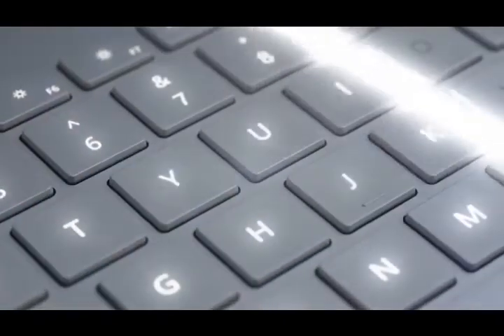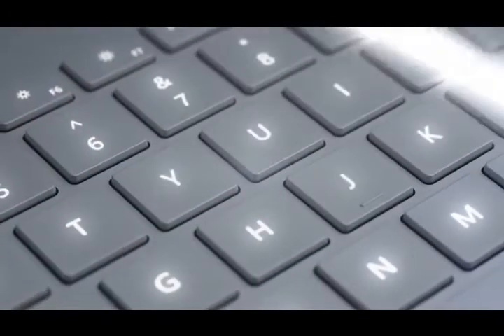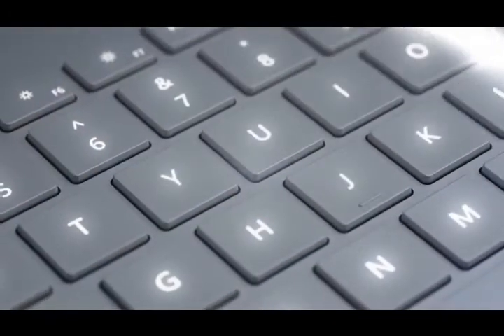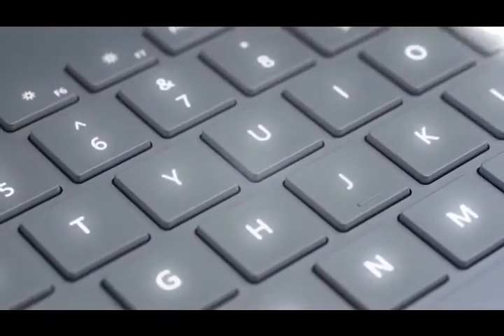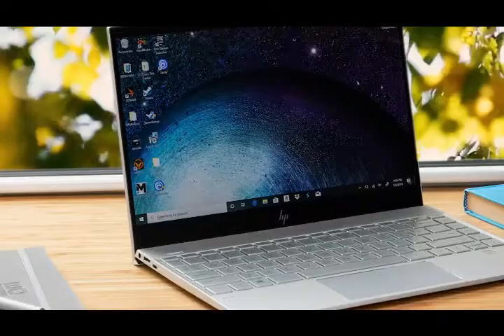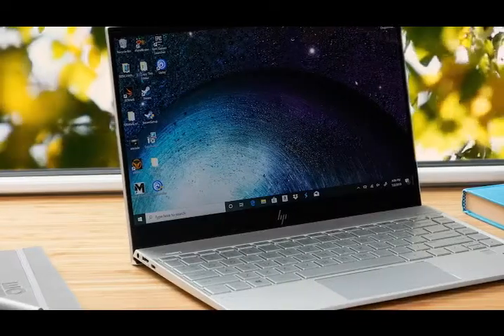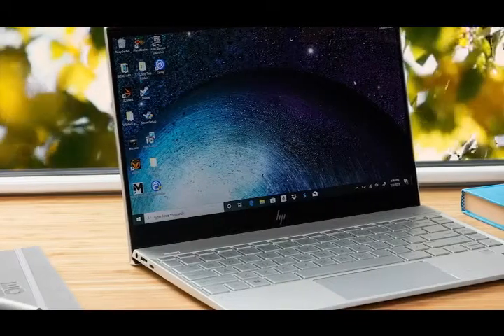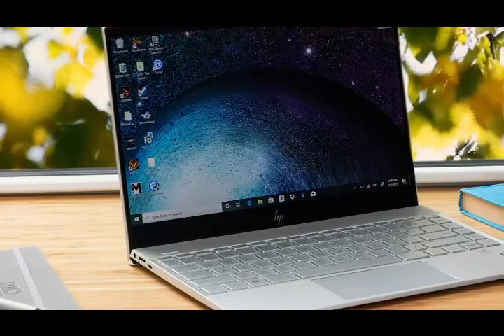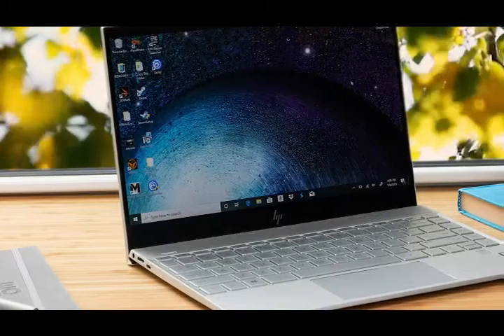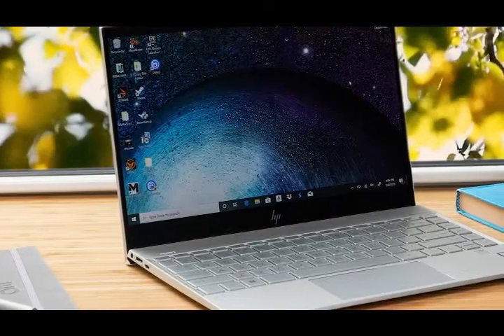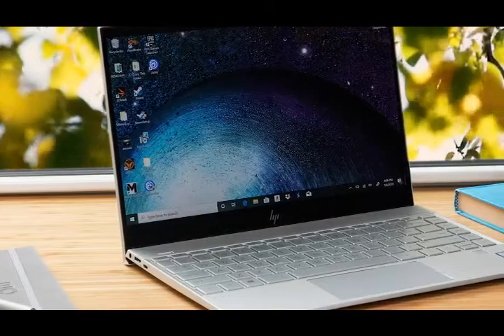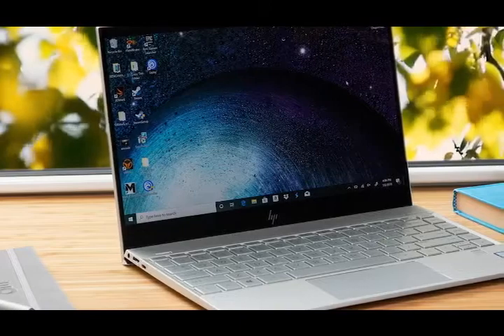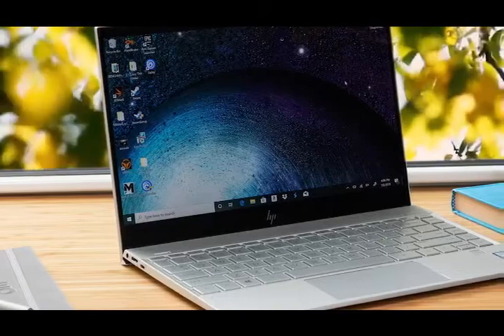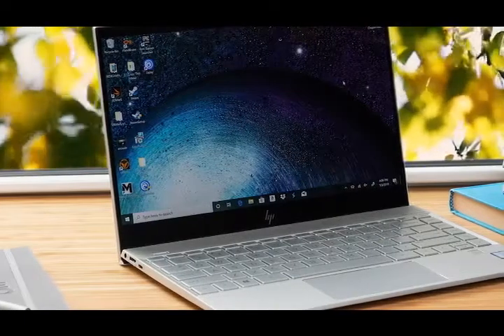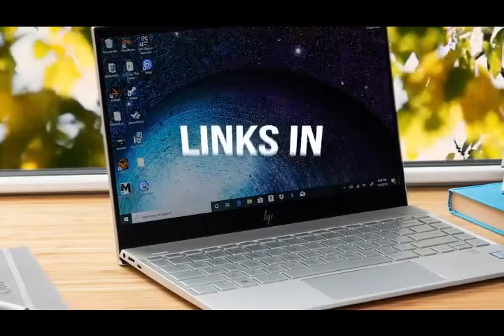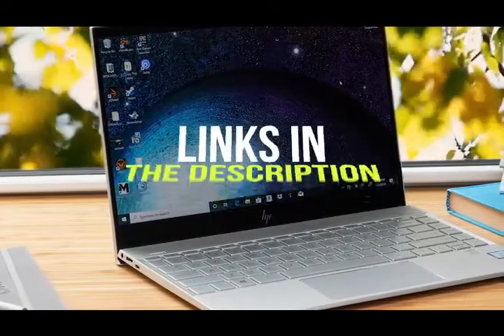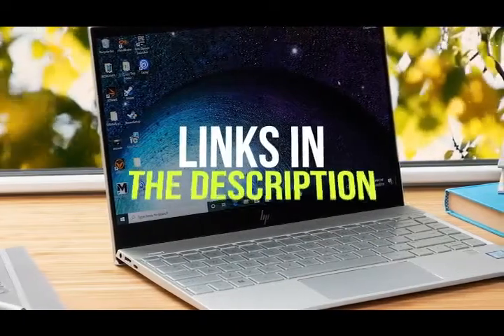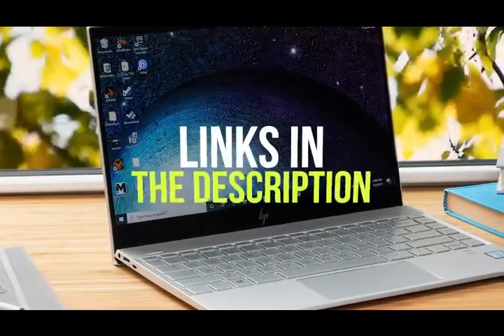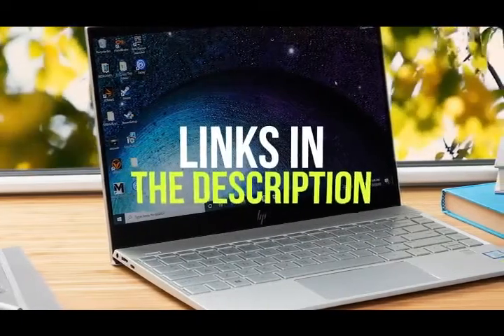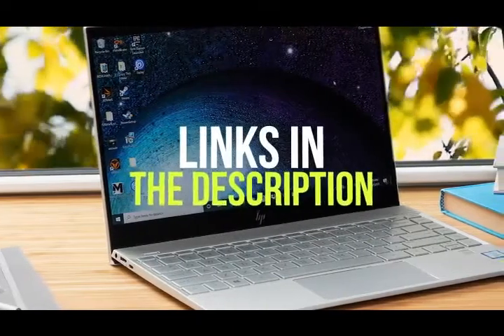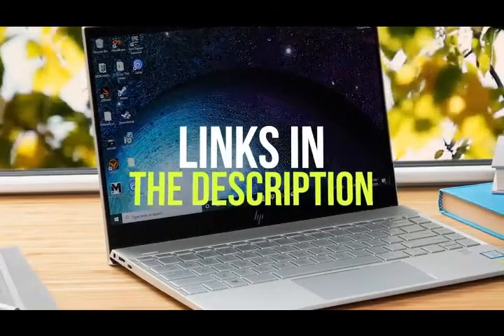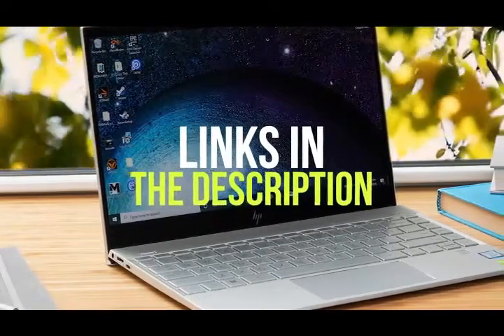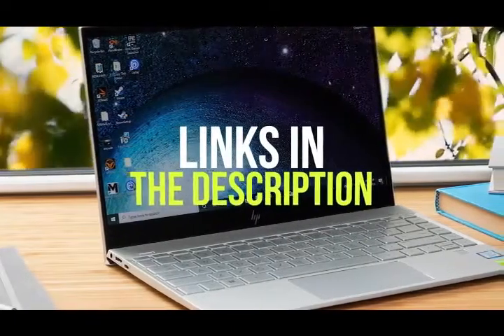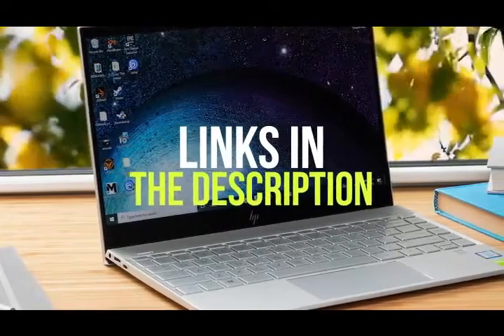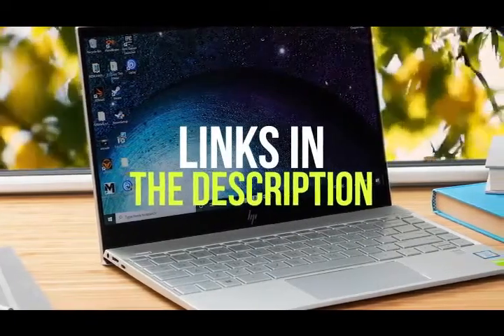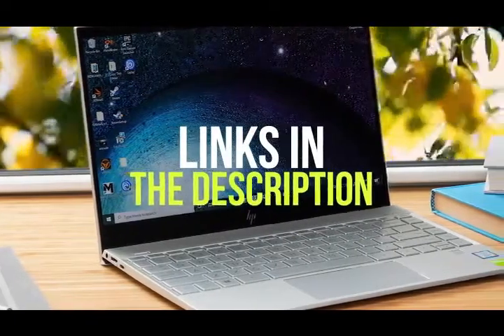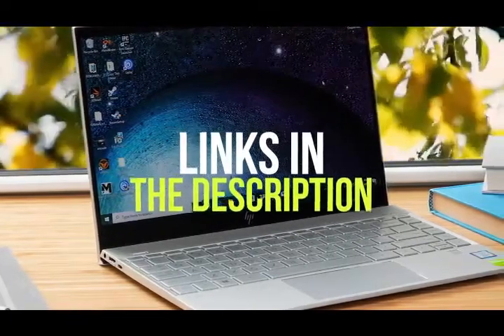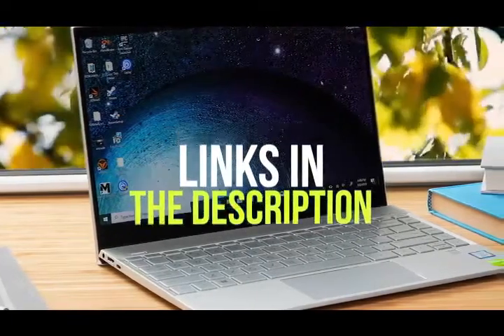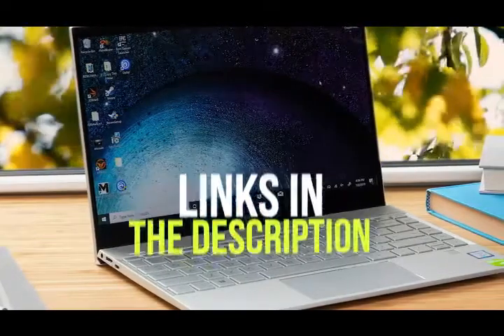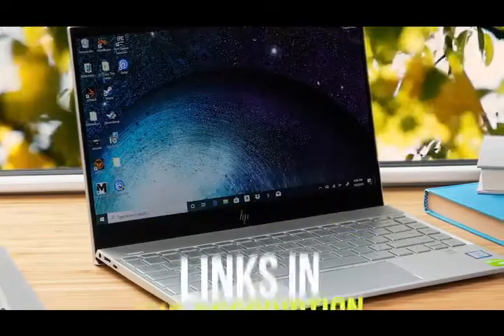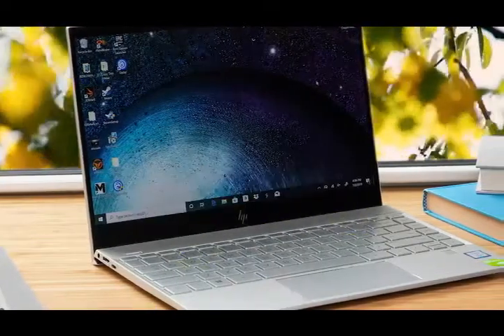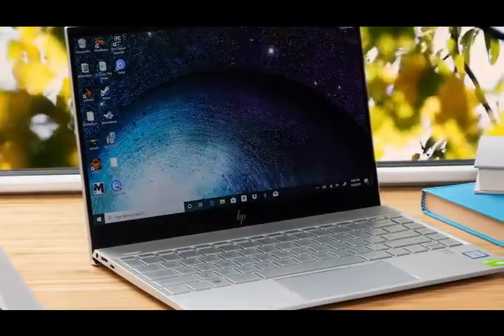If you want more information and updated pricing on the products mentioned, be sure to check the links in the description below. Okay, so let's get started with the video.